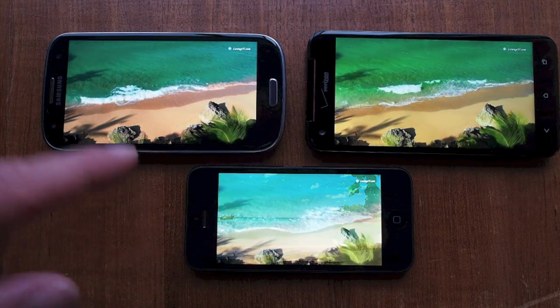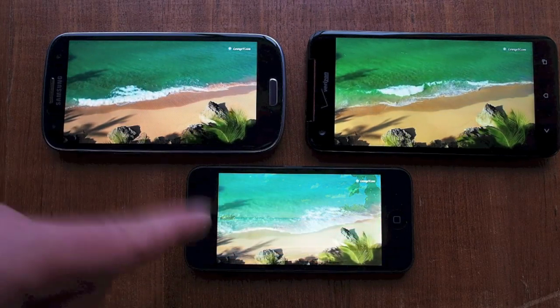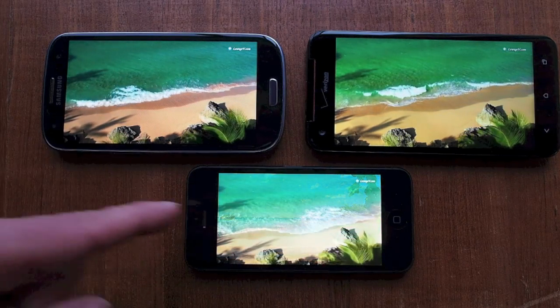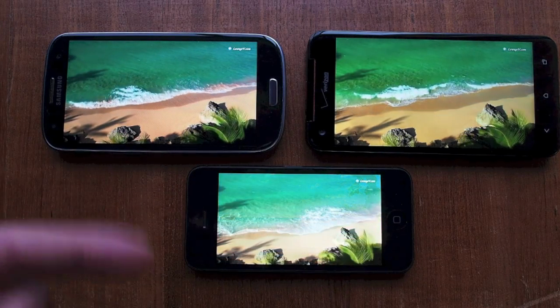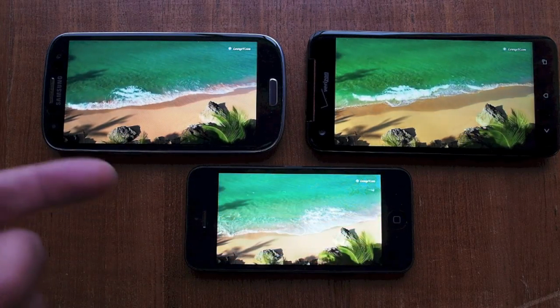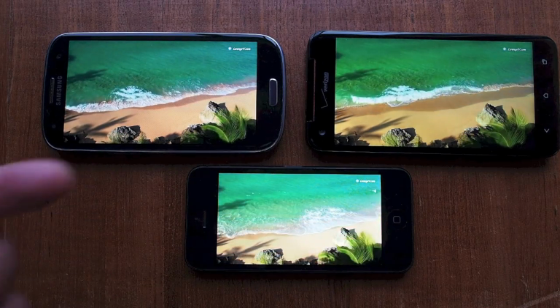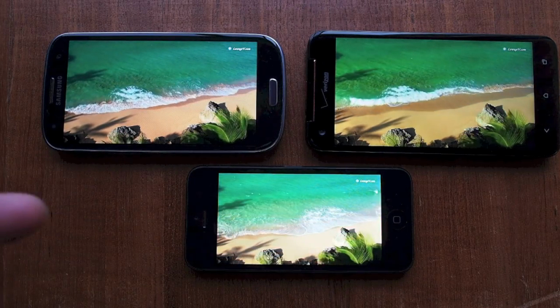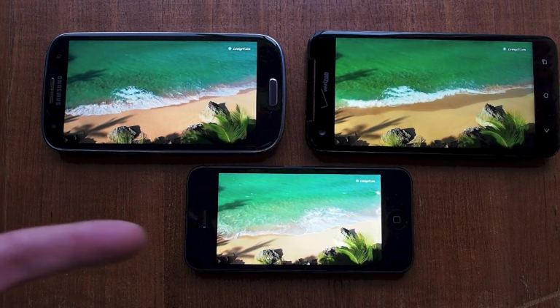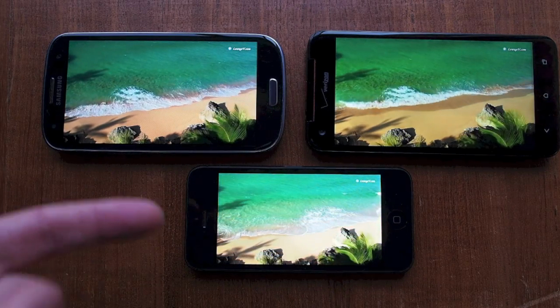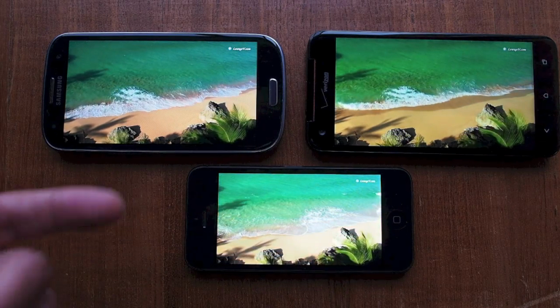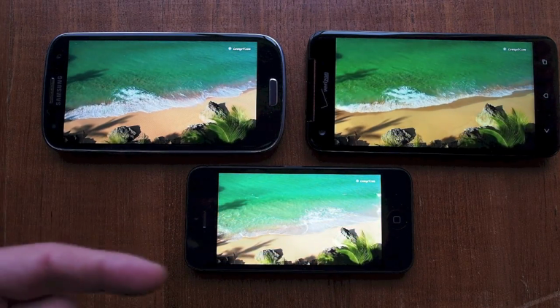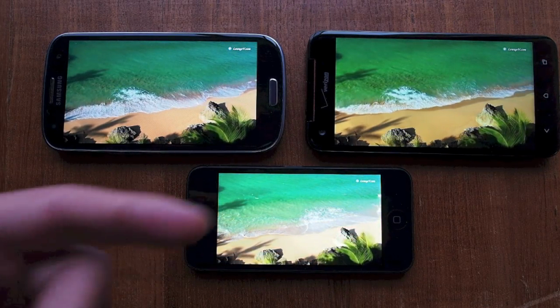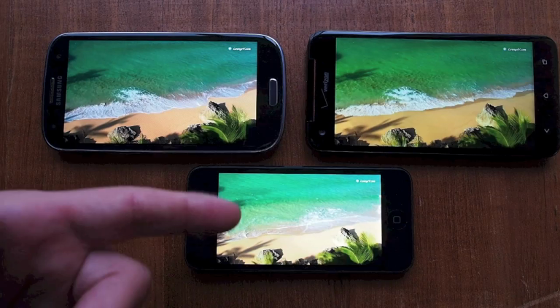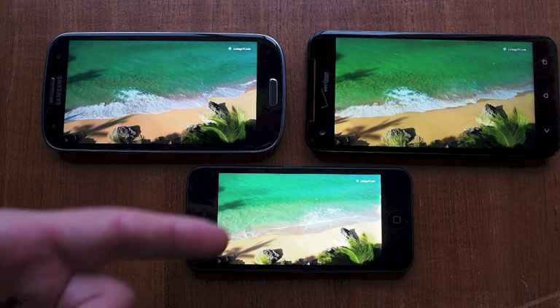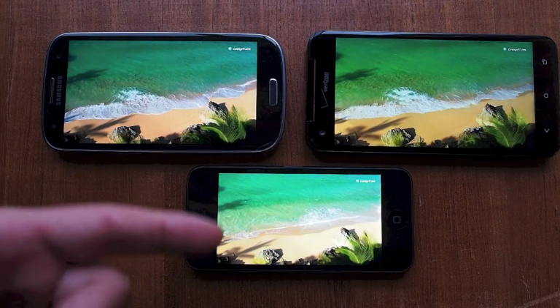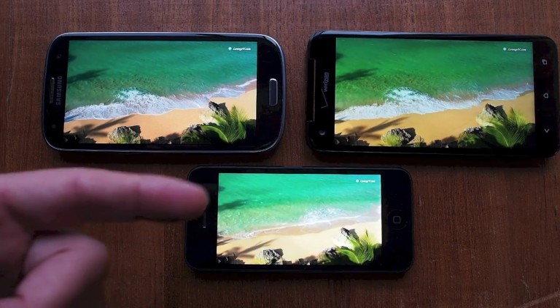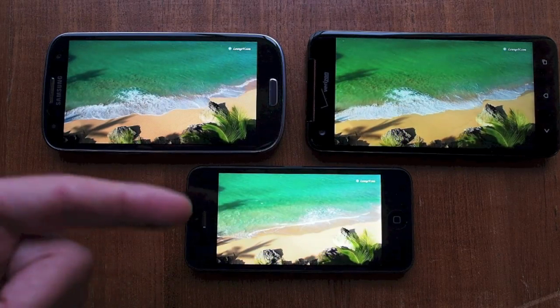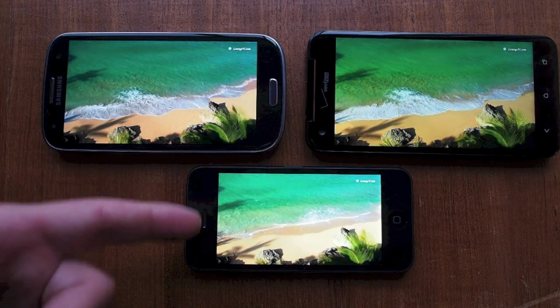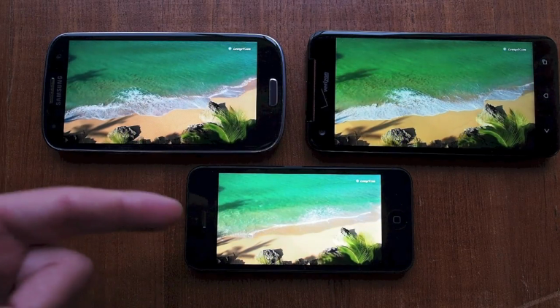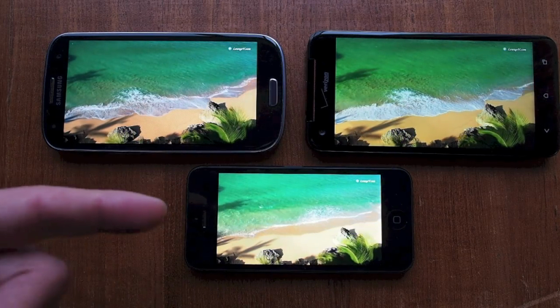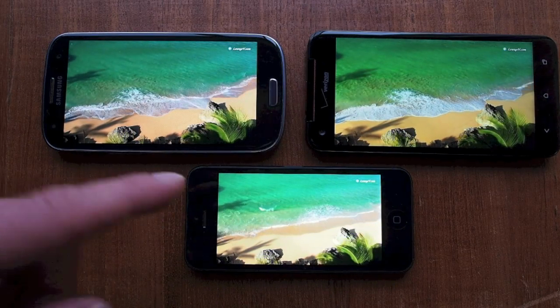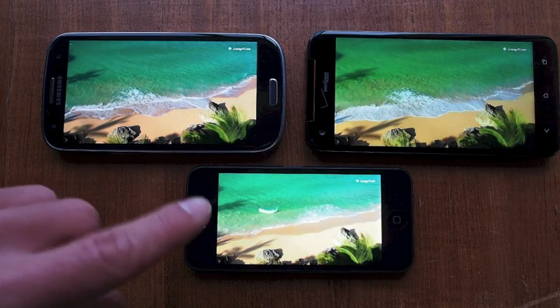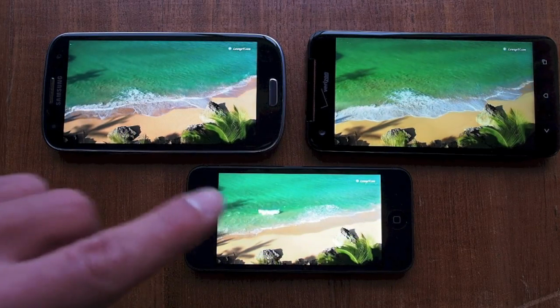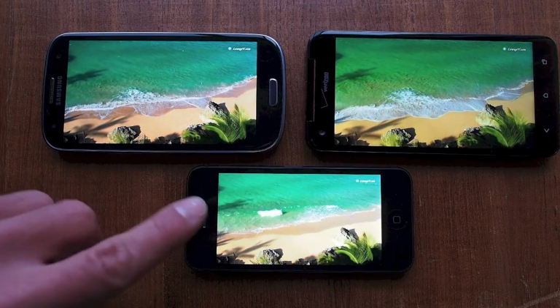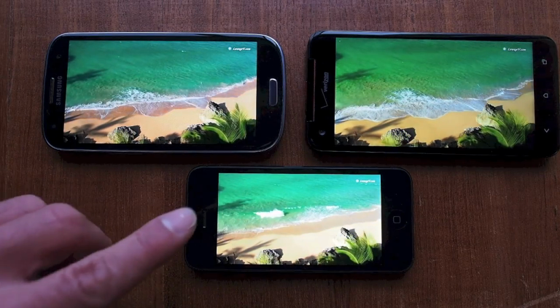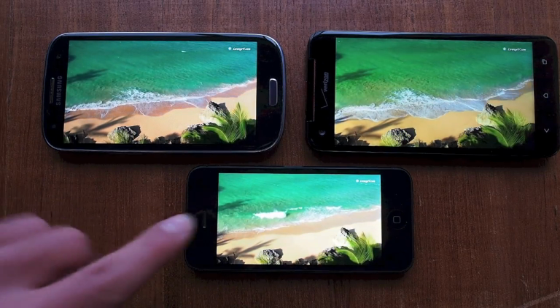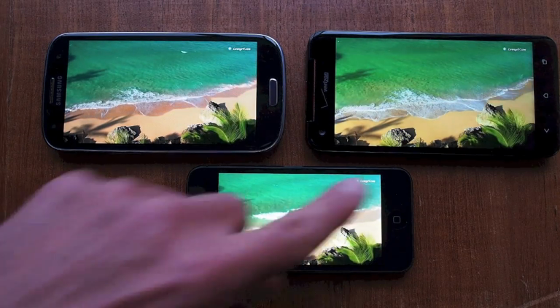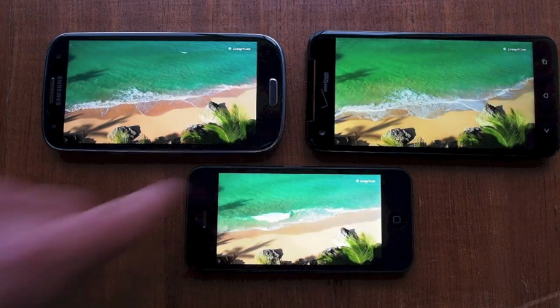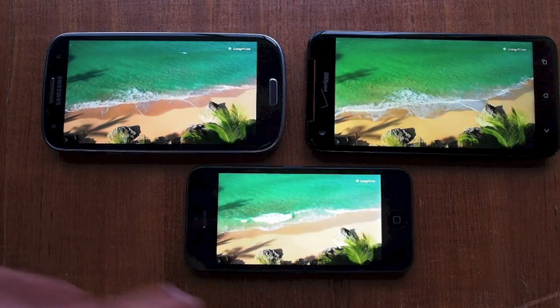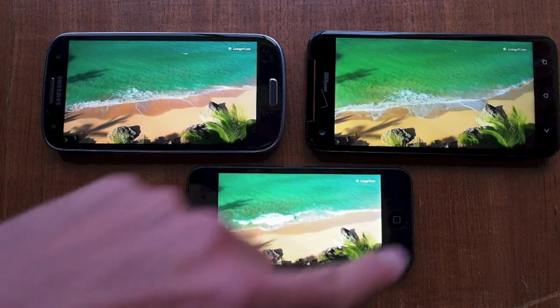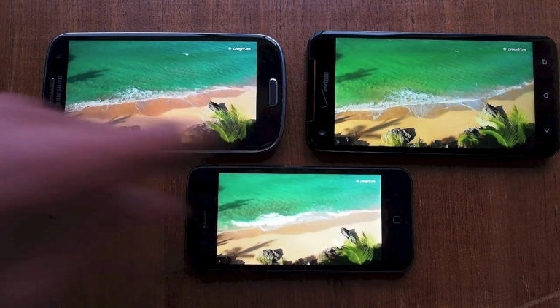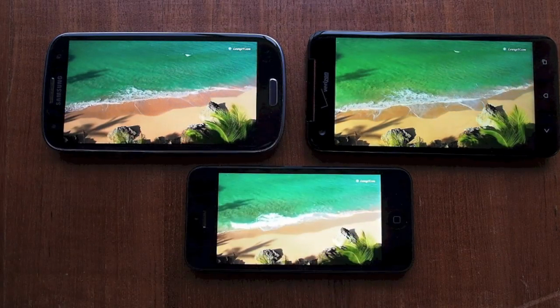The iPhone 5 has nice color accuracy and high resolution as a Retina display, but it's very limited in terms of screen size.